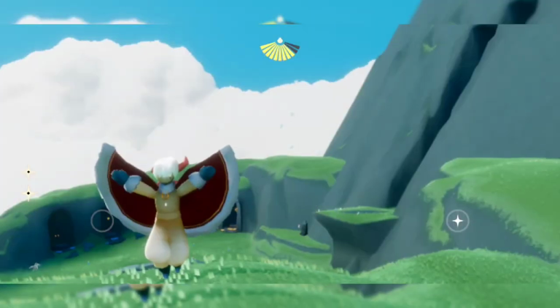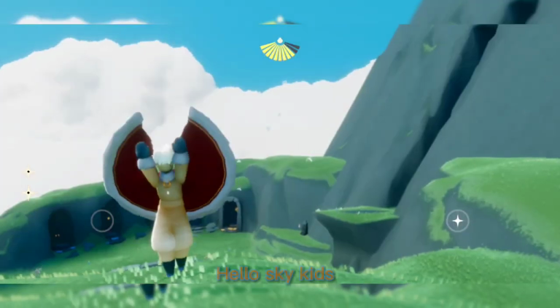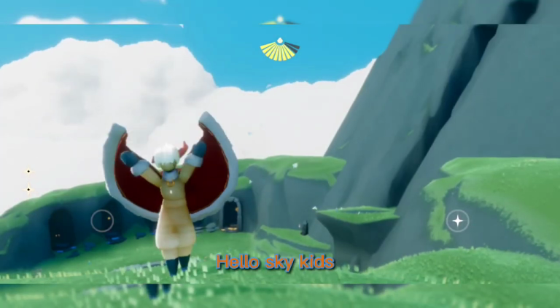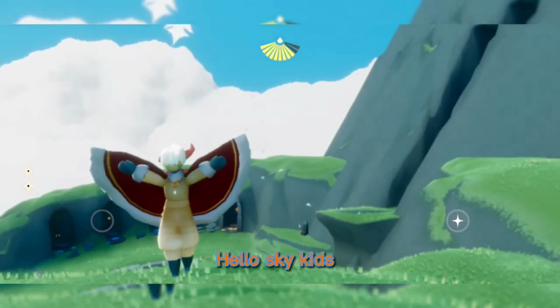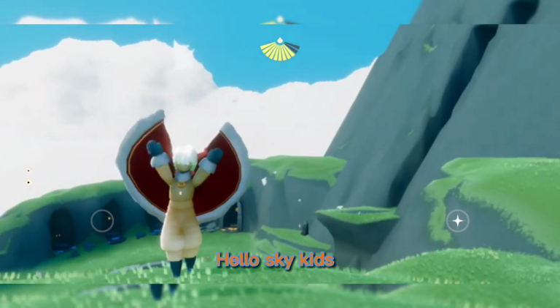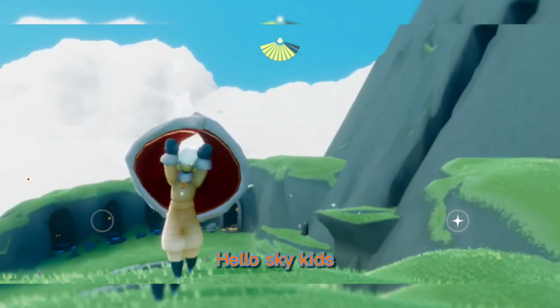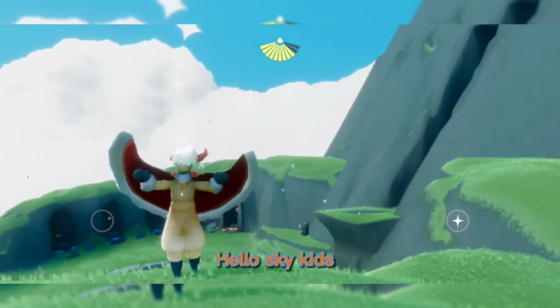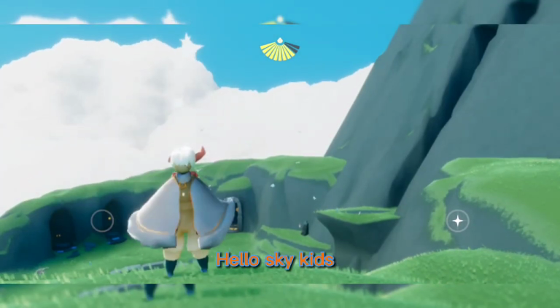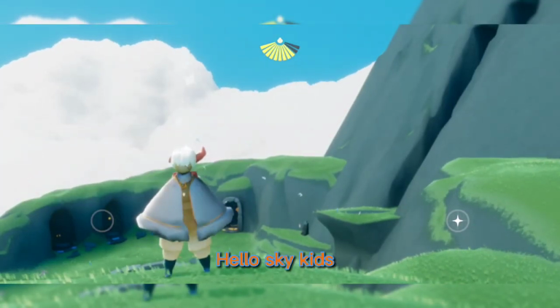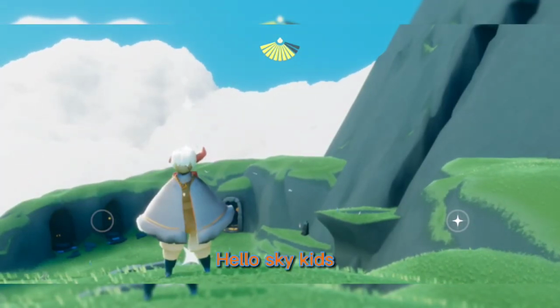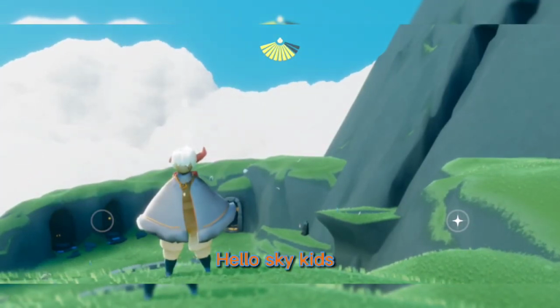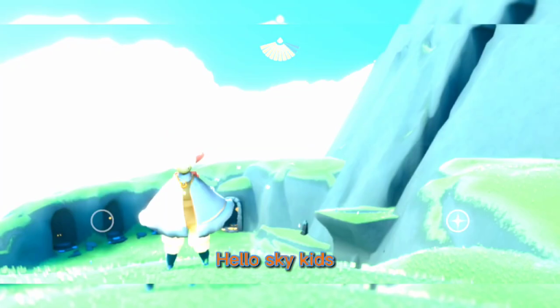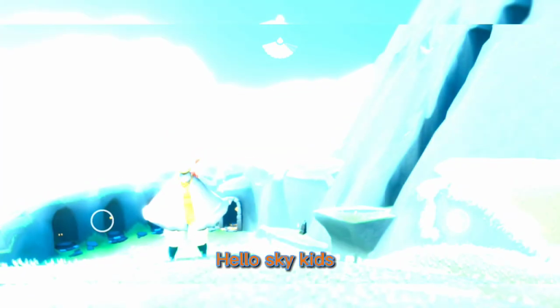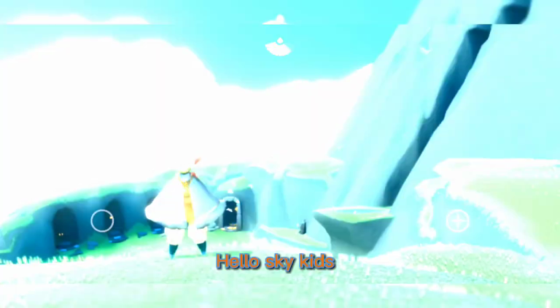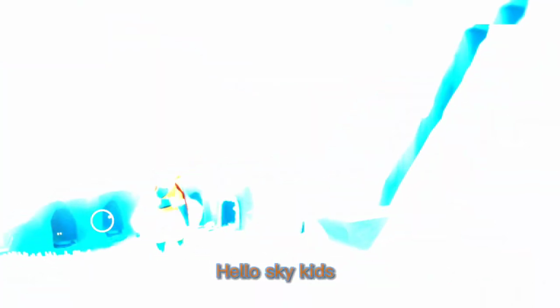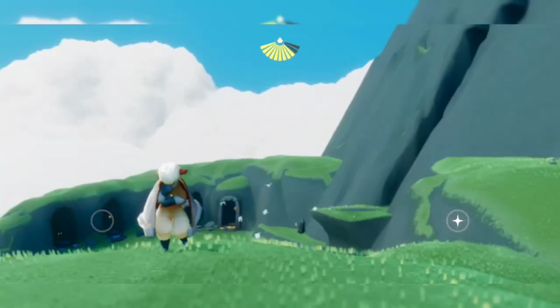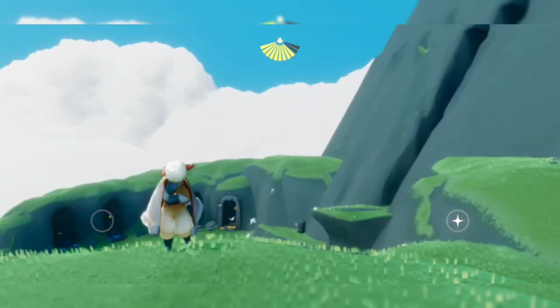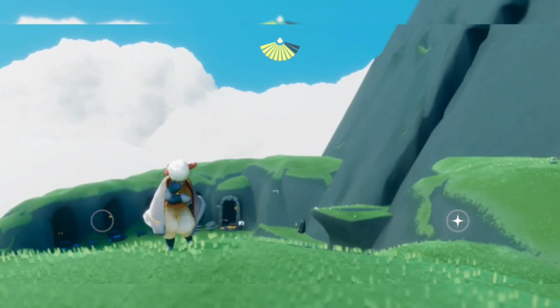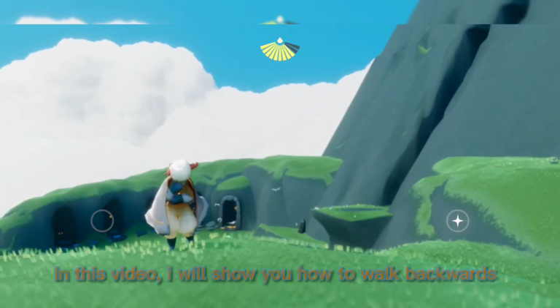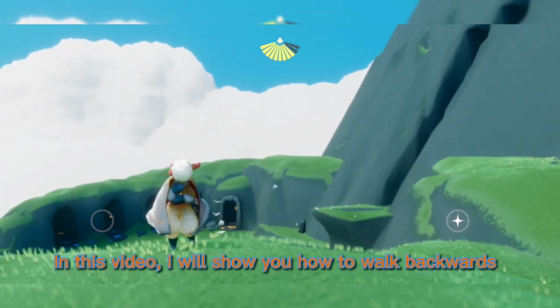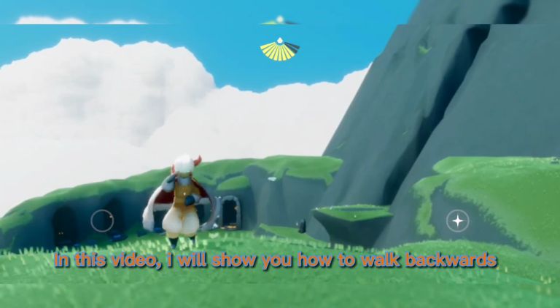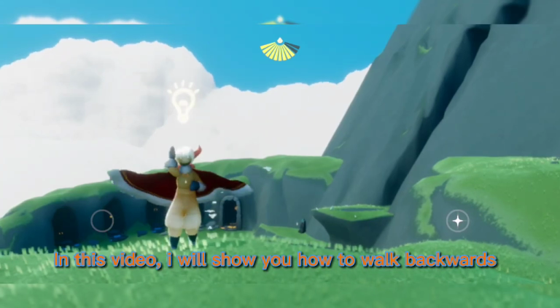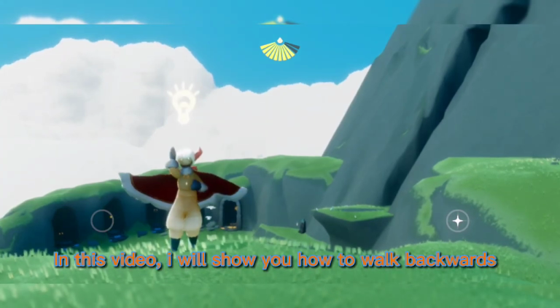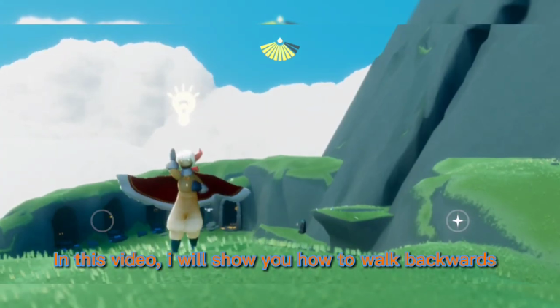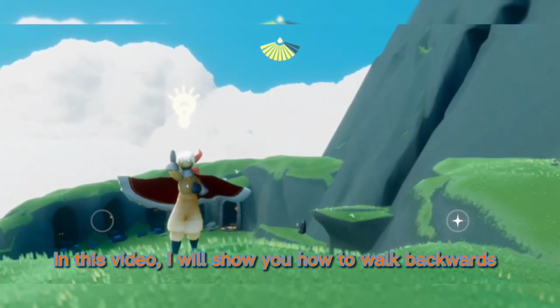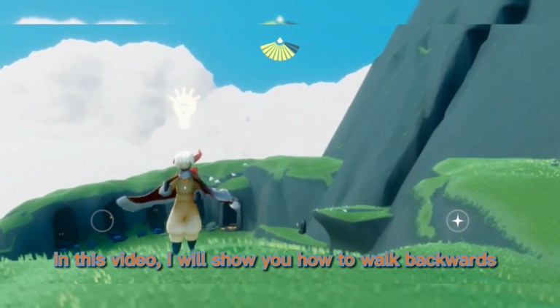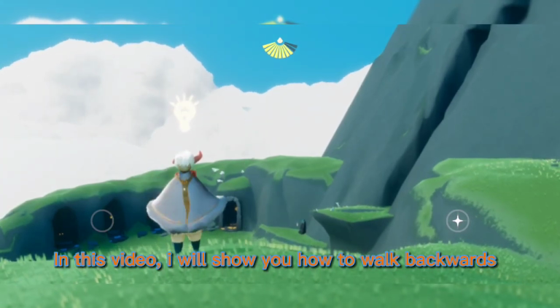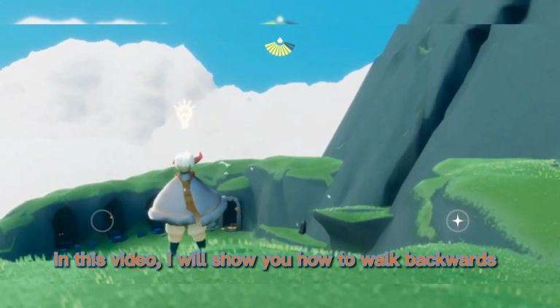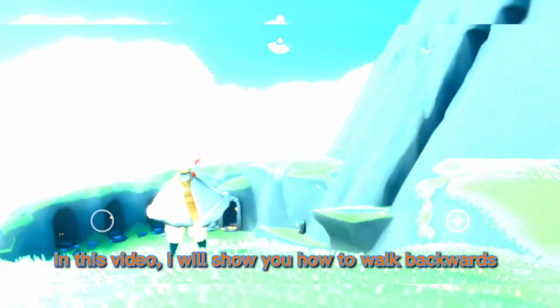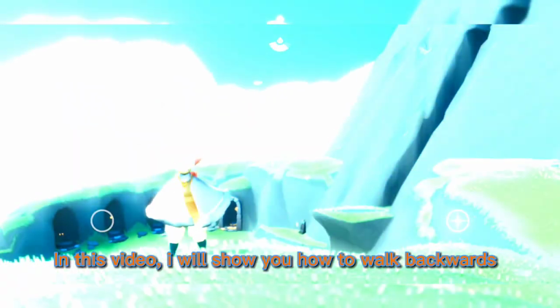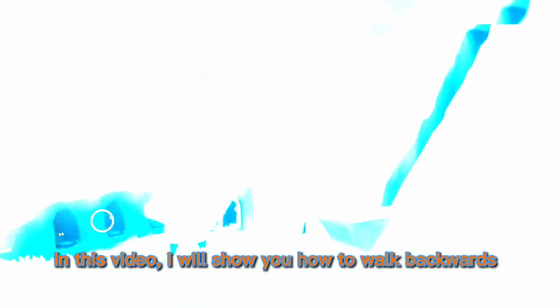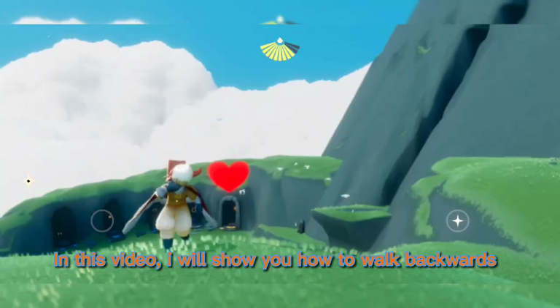Hello Sky Kids! In this video, I will show you how to walk backwards.